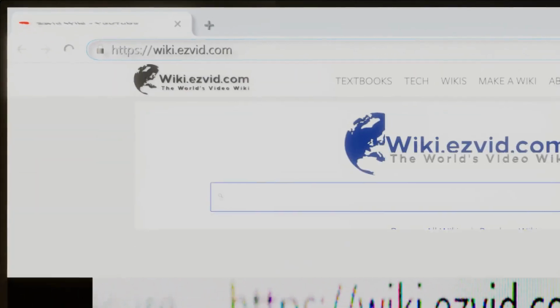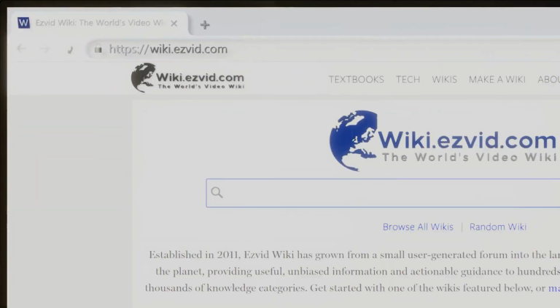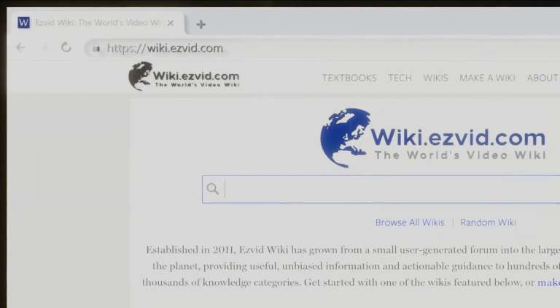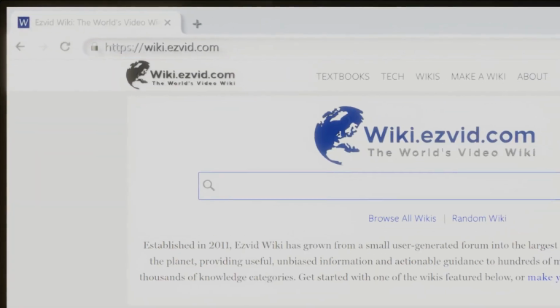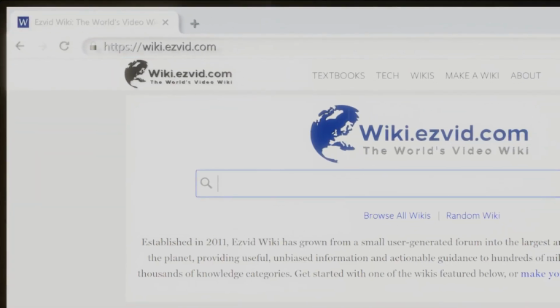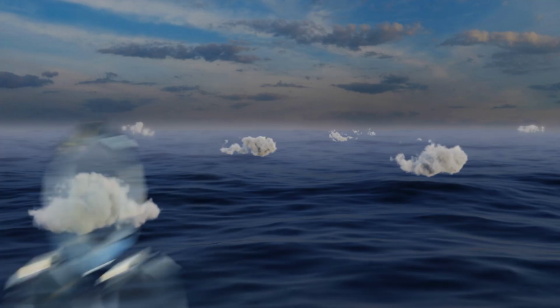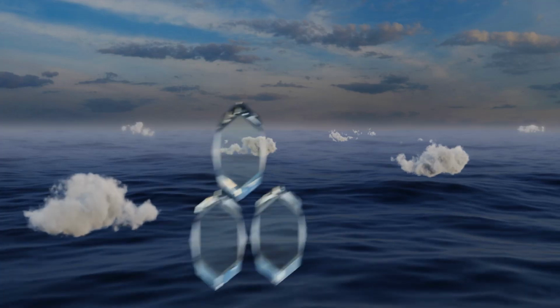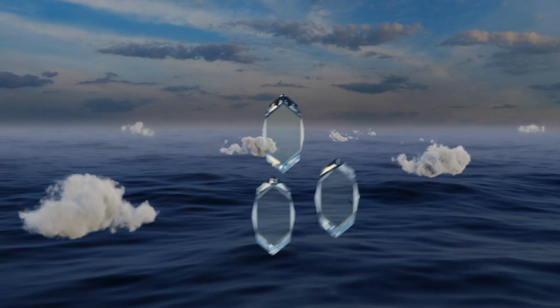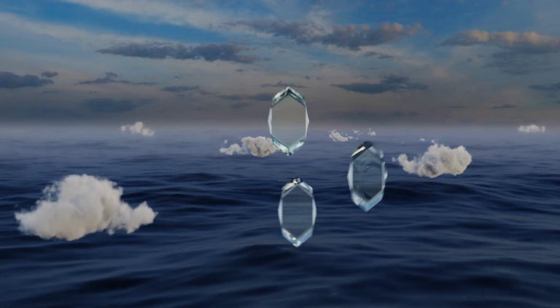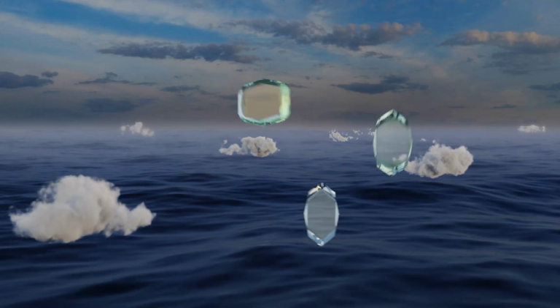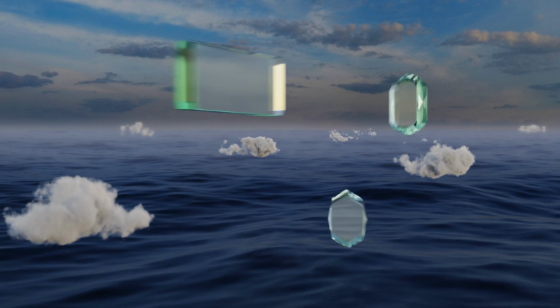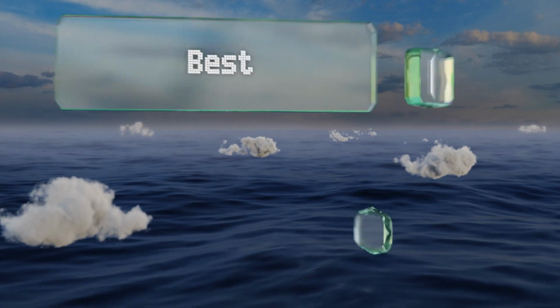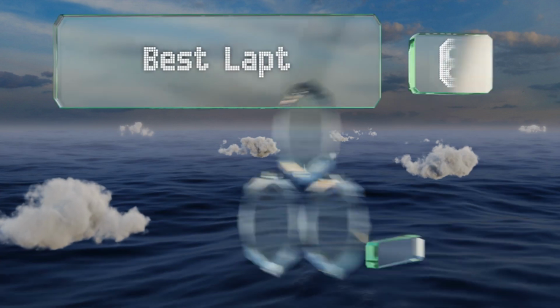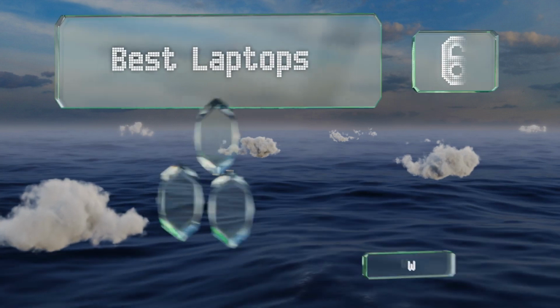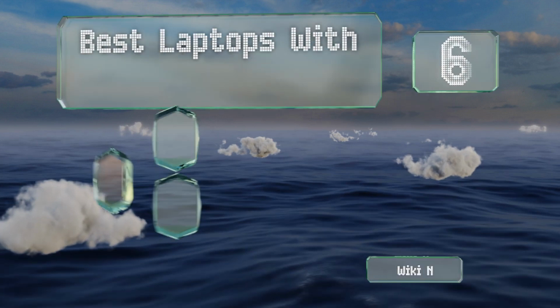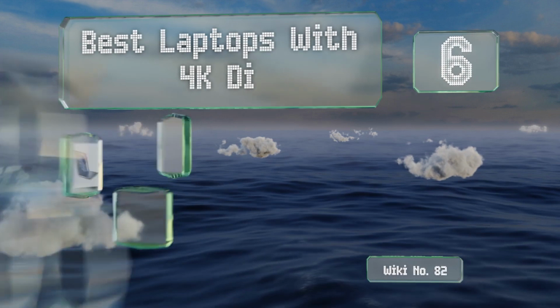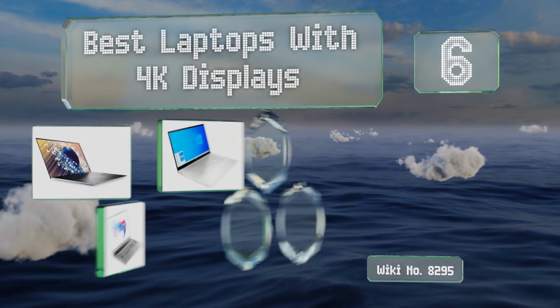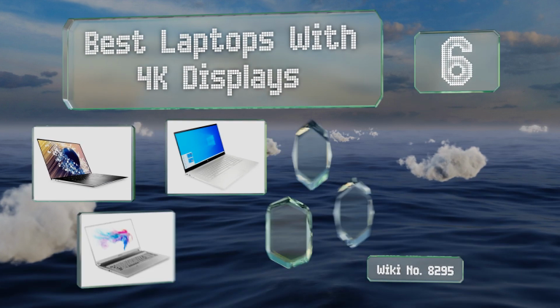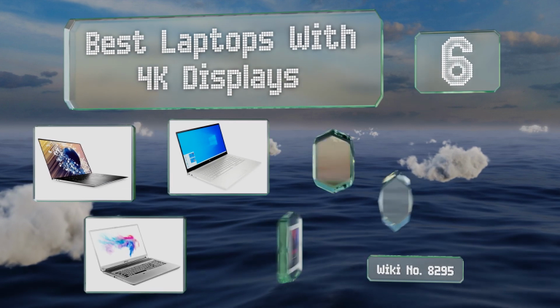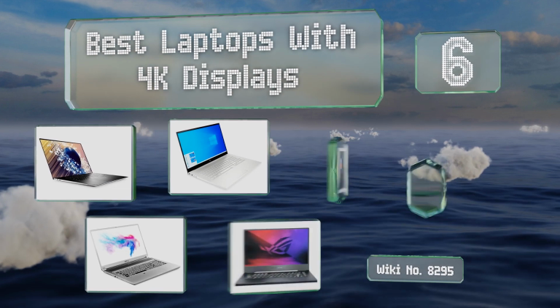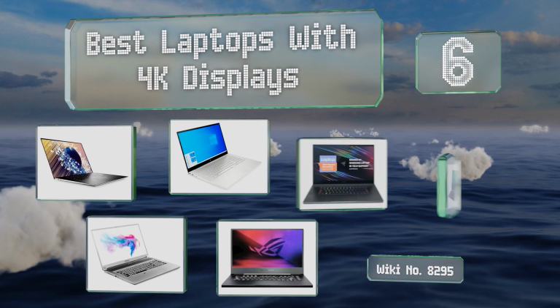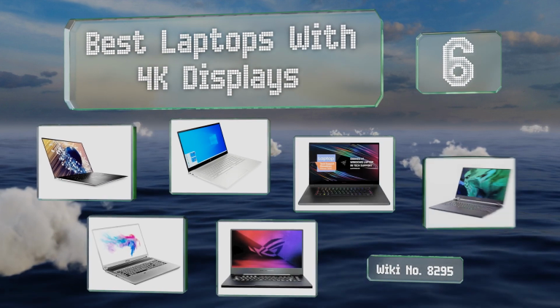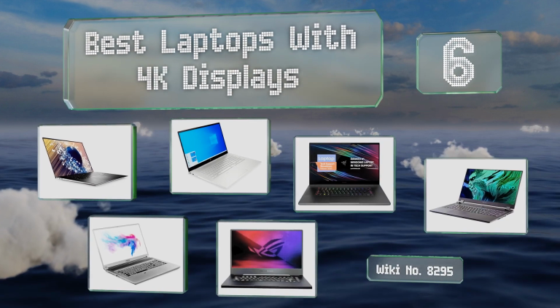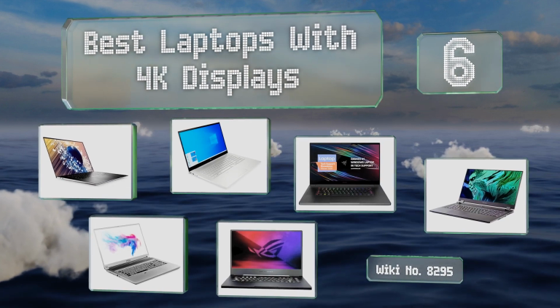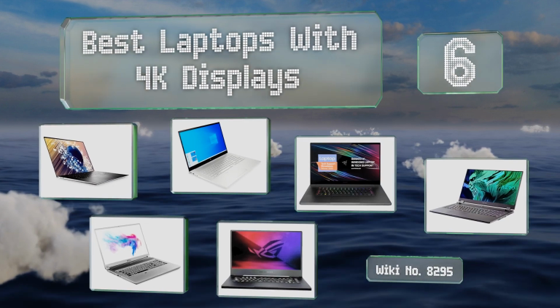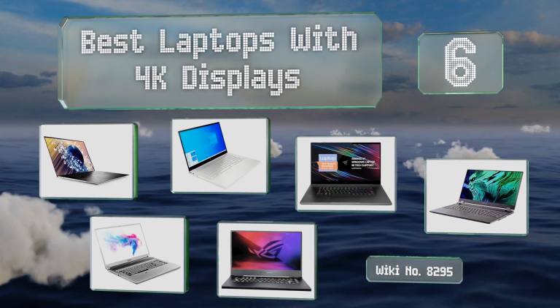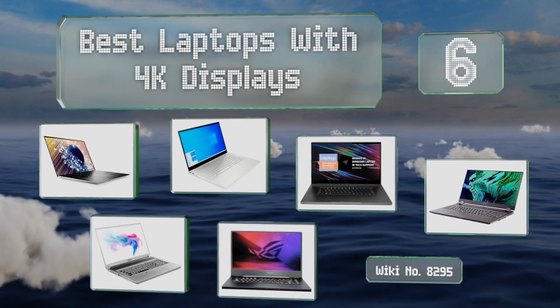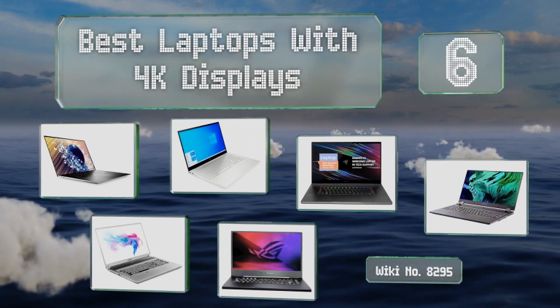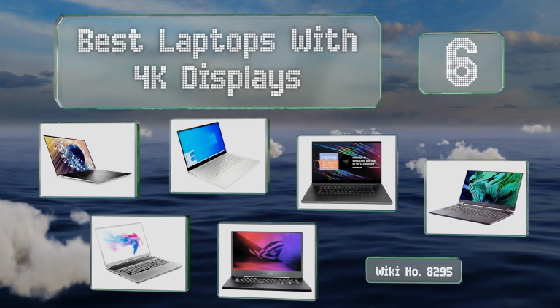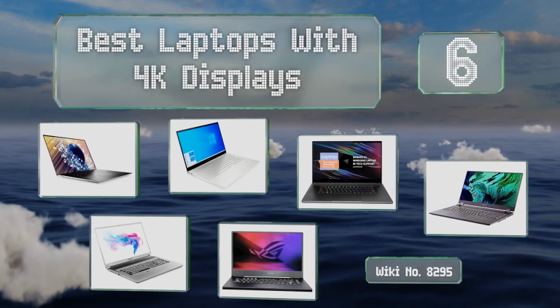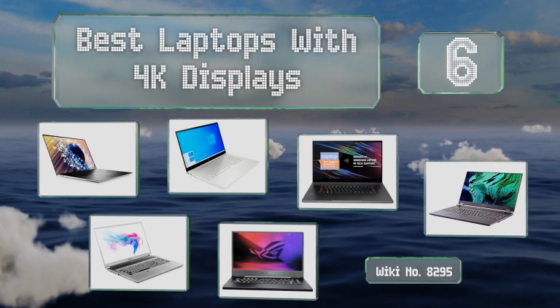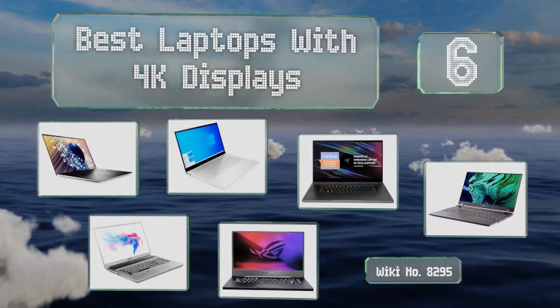EasyVid presents the six best laptops with 4K displays. Let's get started with the list.